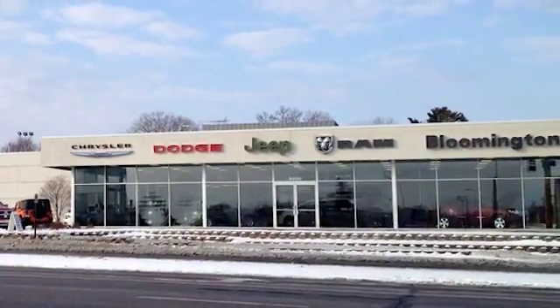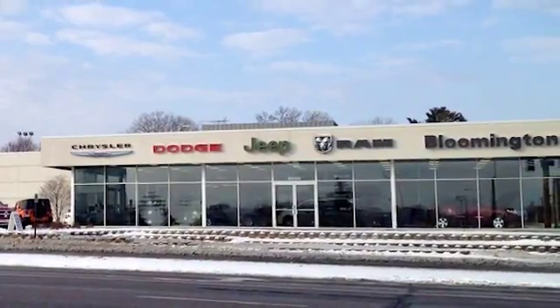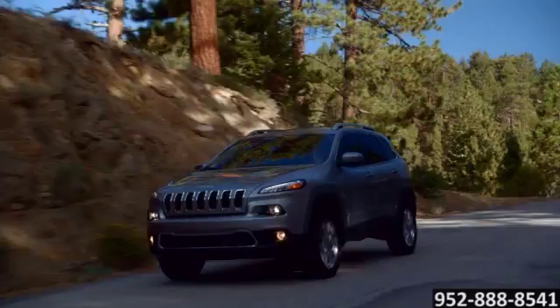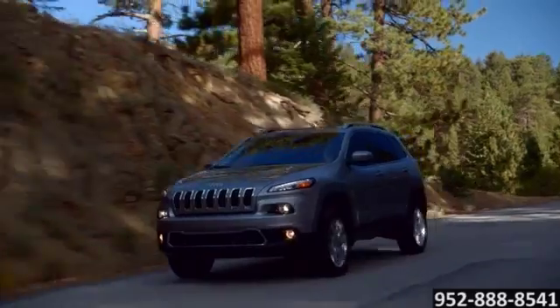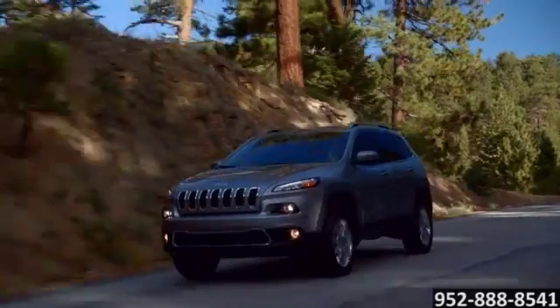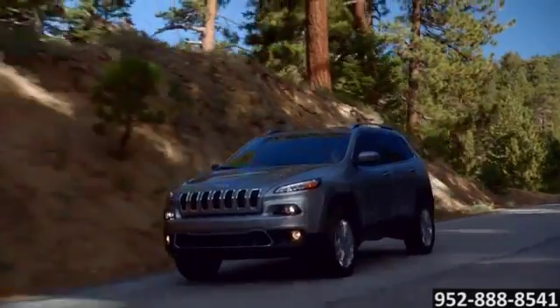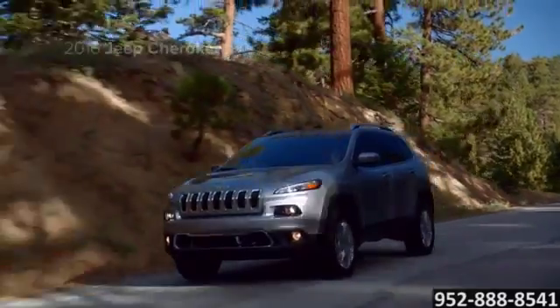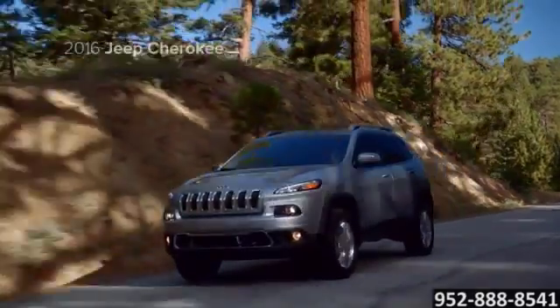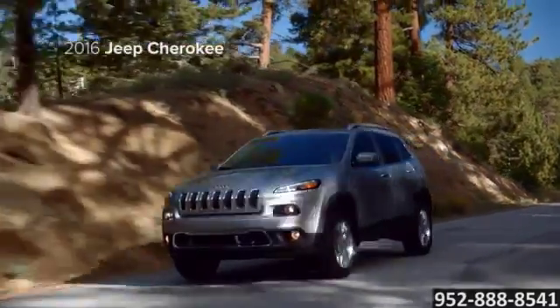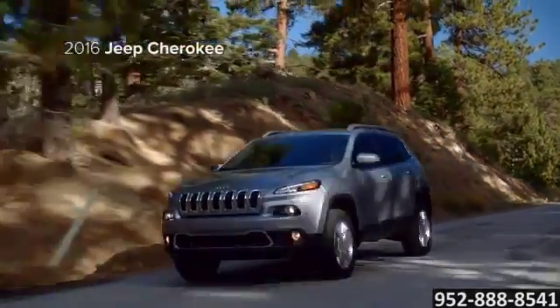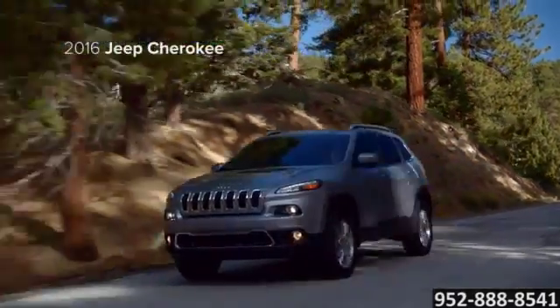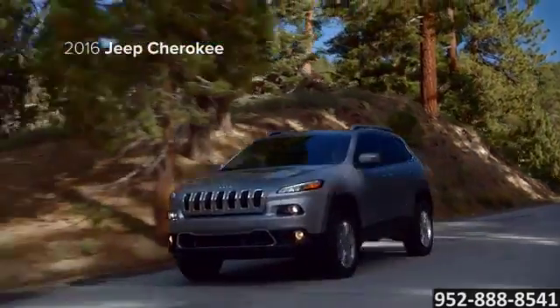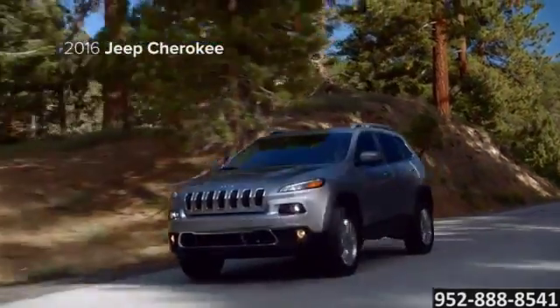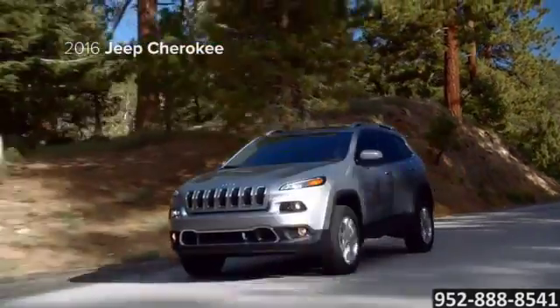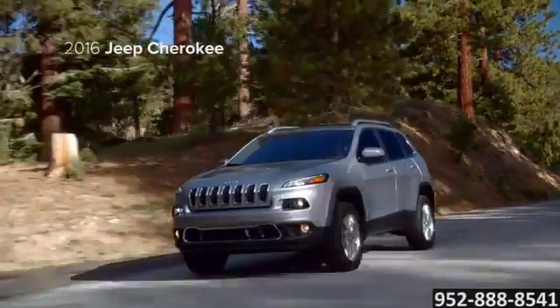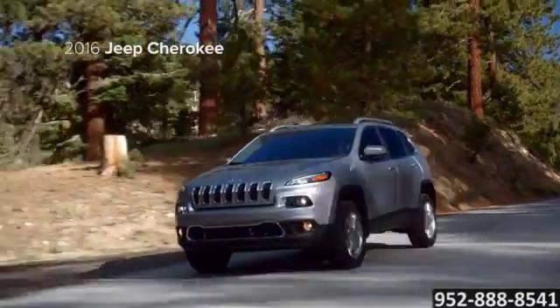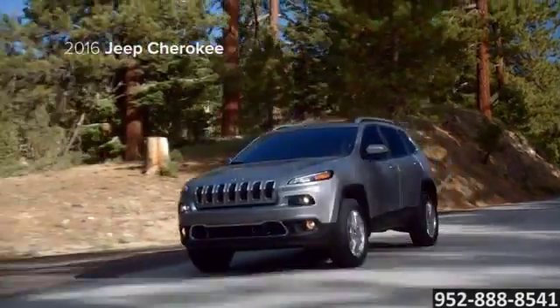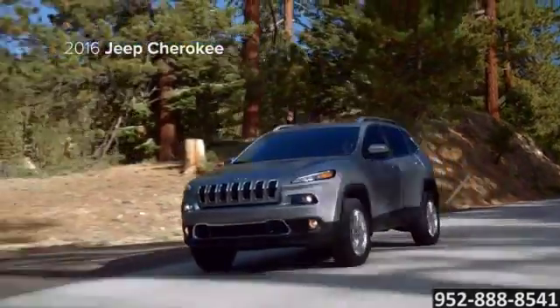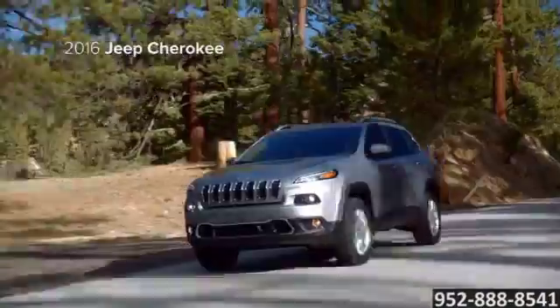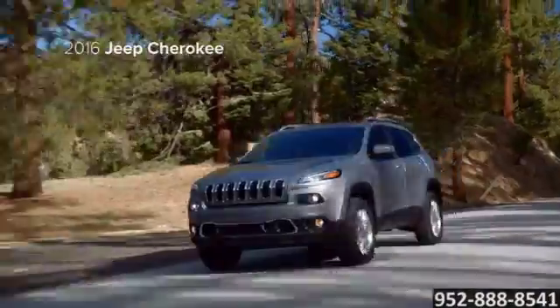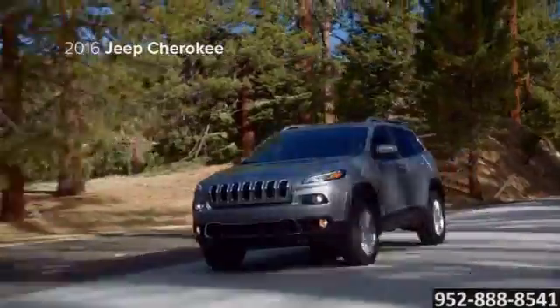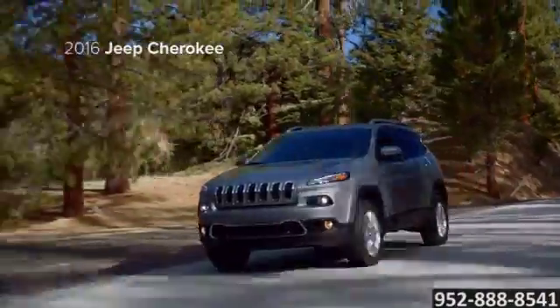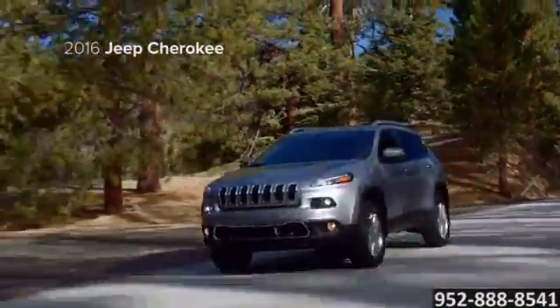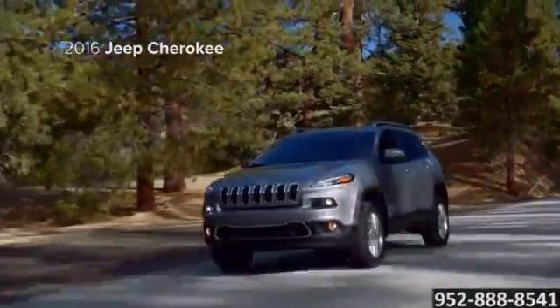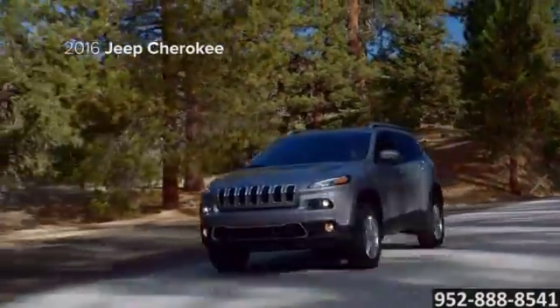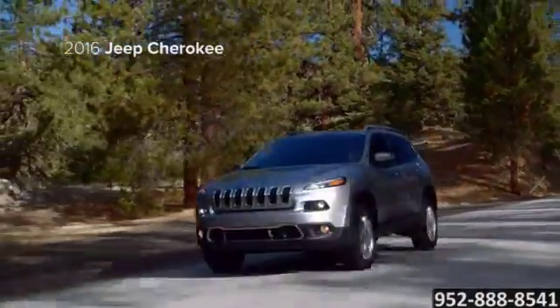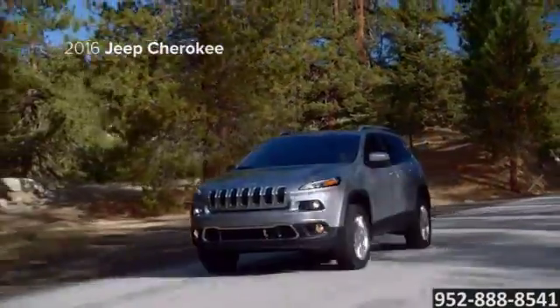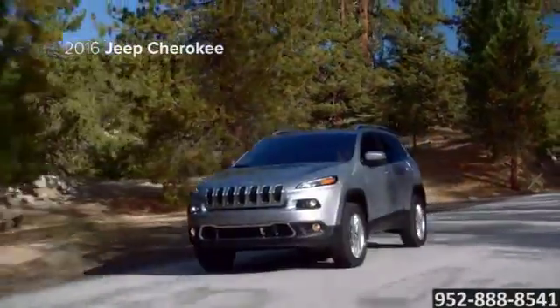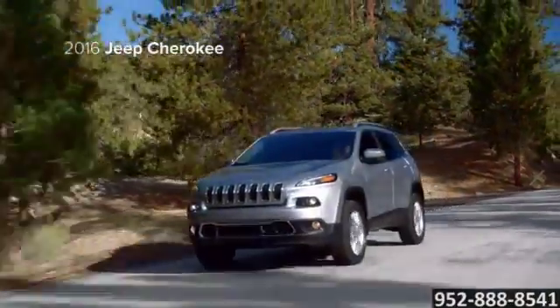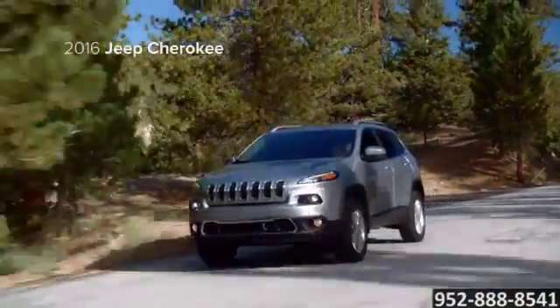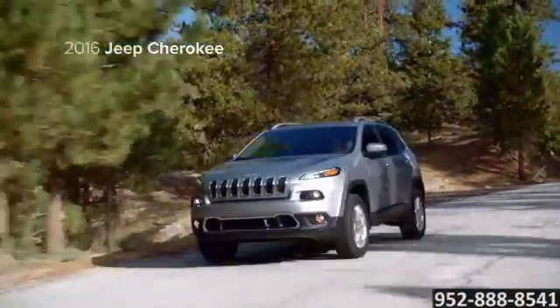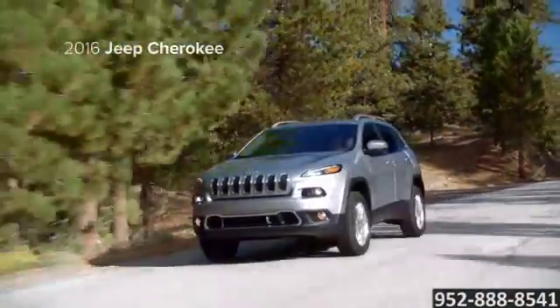The new 2016 Jeep Cherokee — your ticket to everyday adventure.